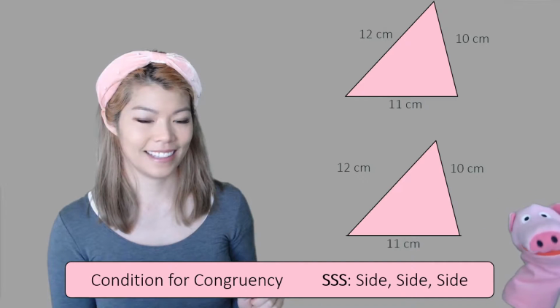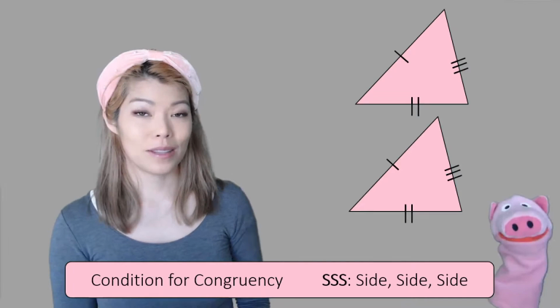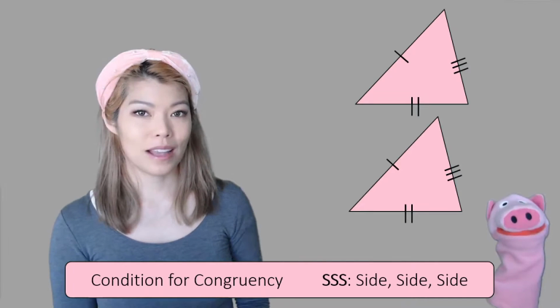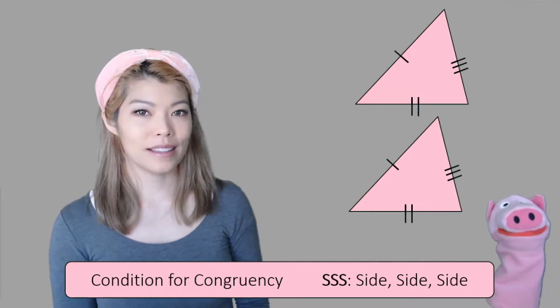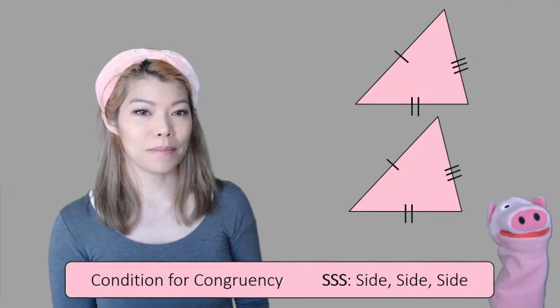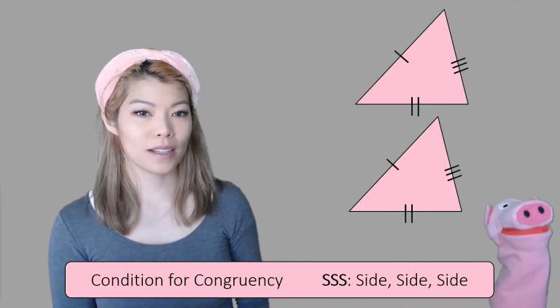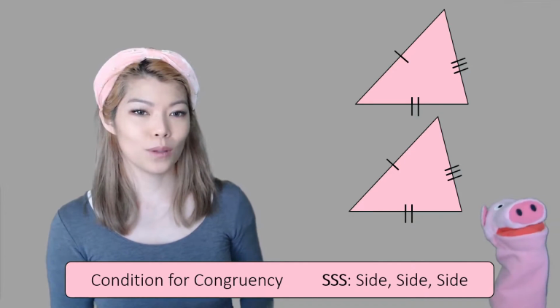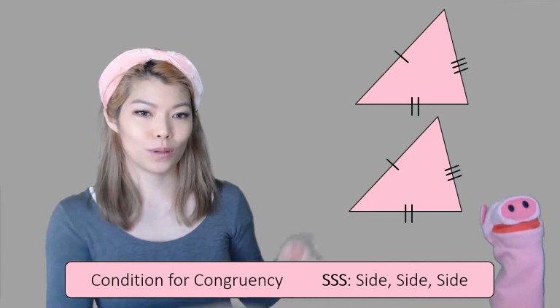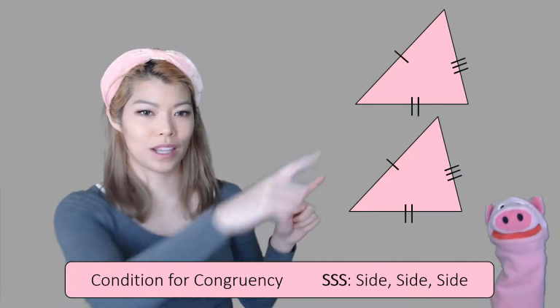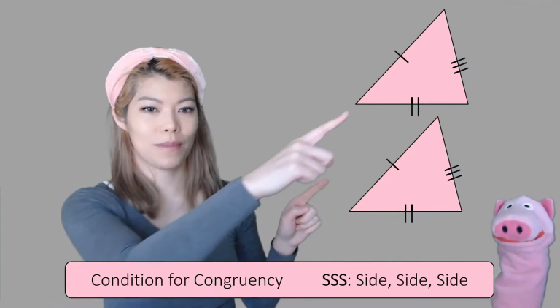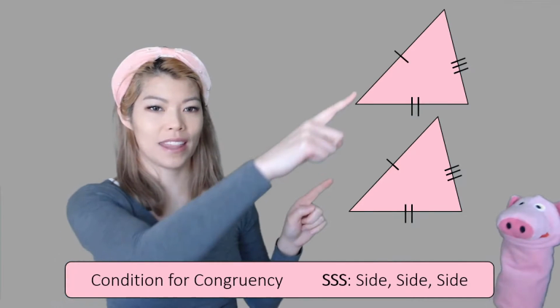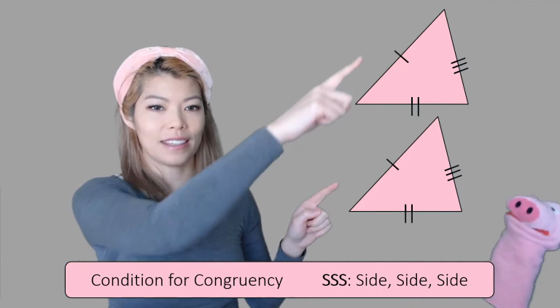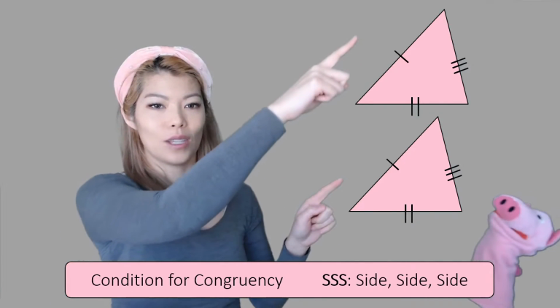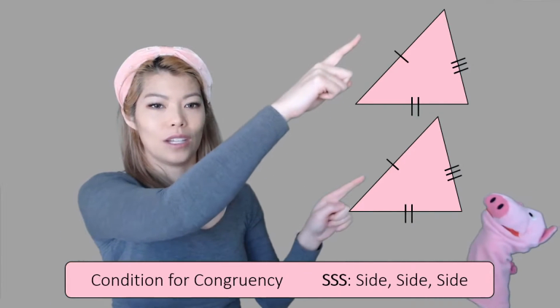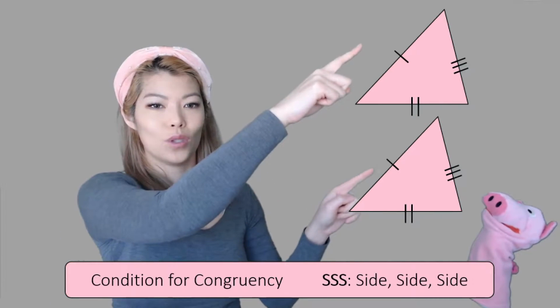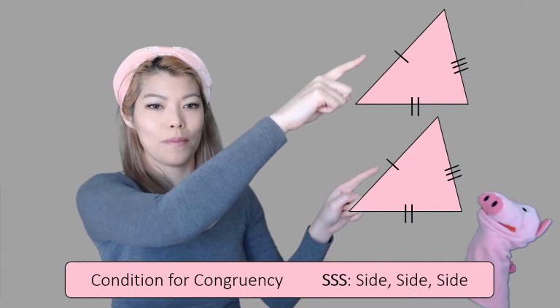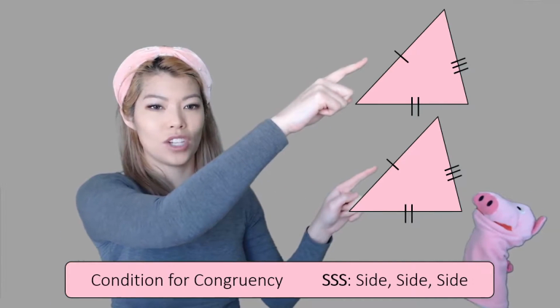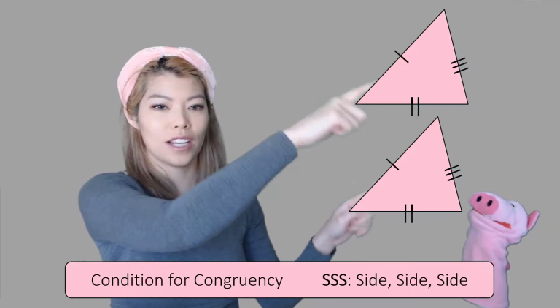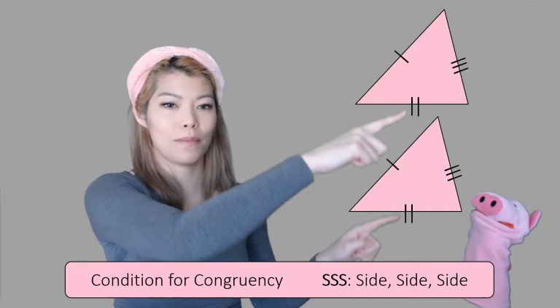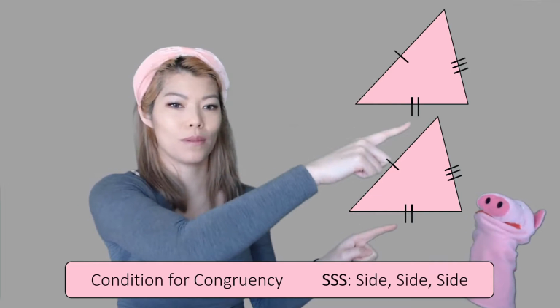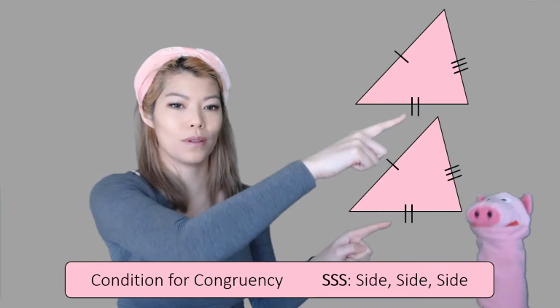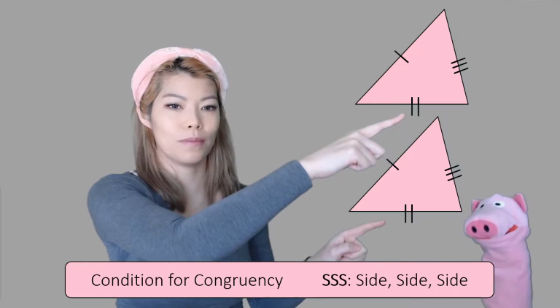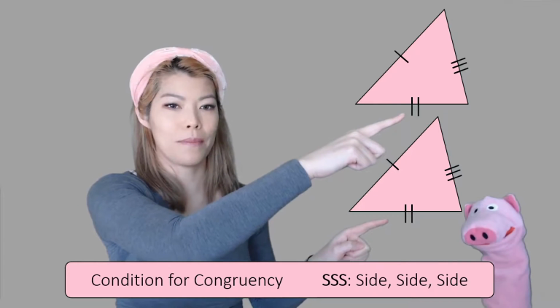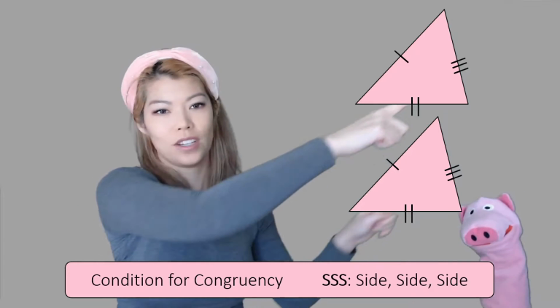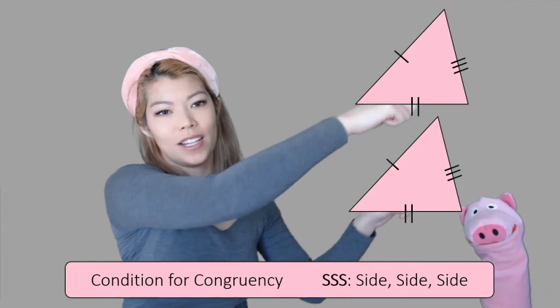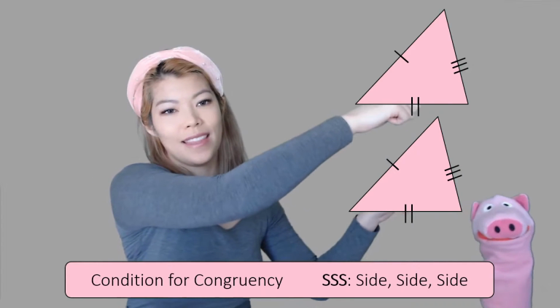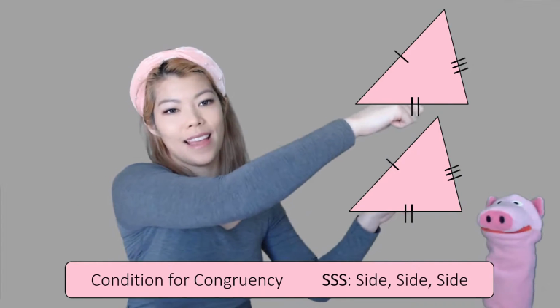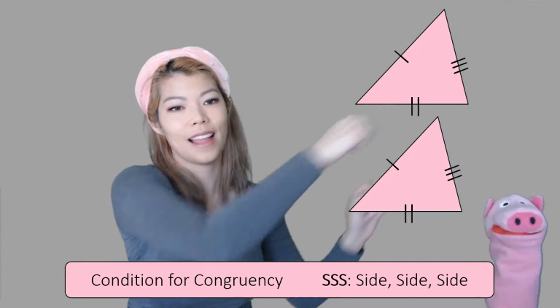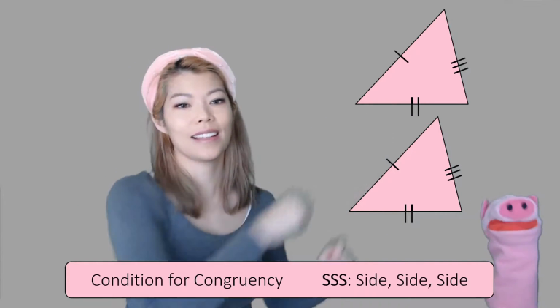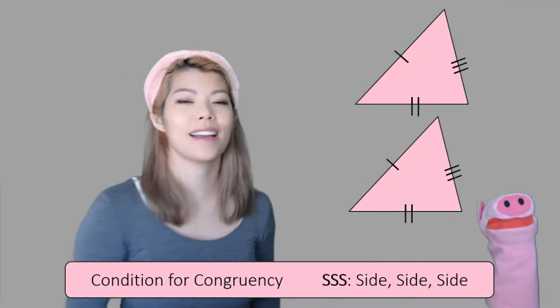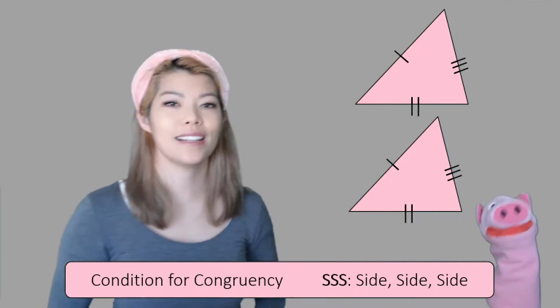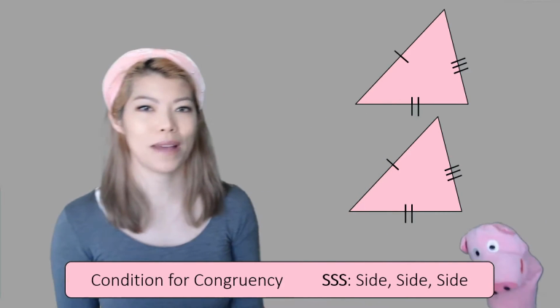In some textbooks you'll see them like this — the matching sides are marked with tick marks on the top, the bottom, and the last side.